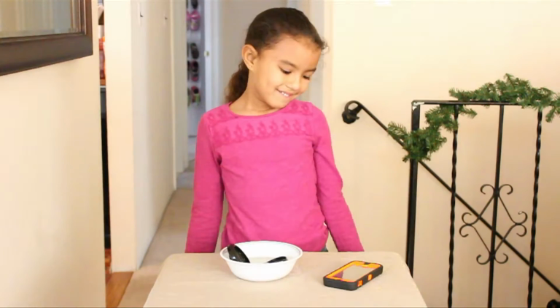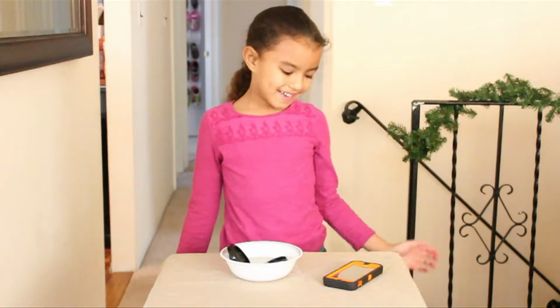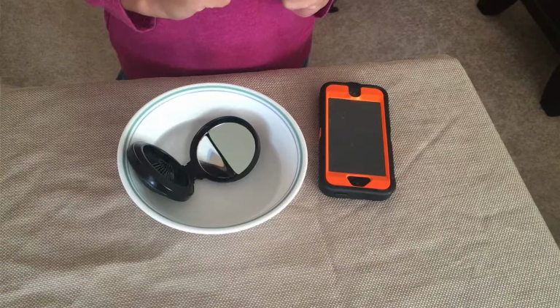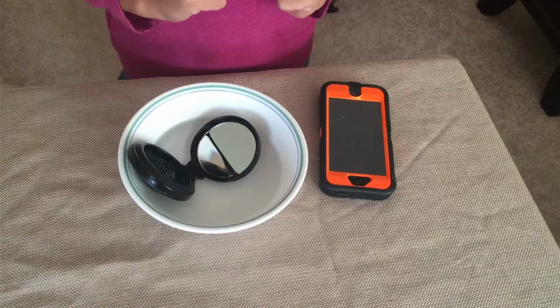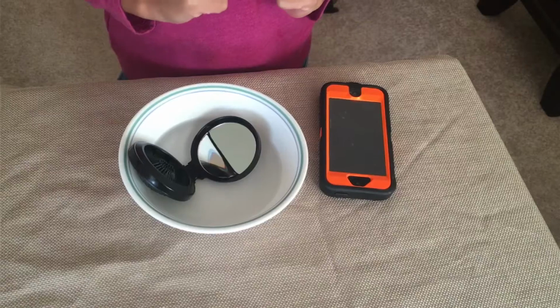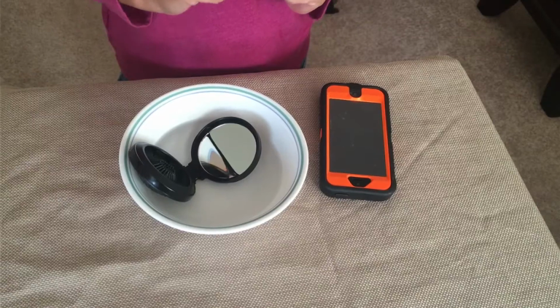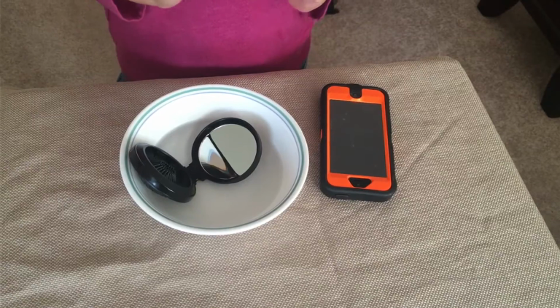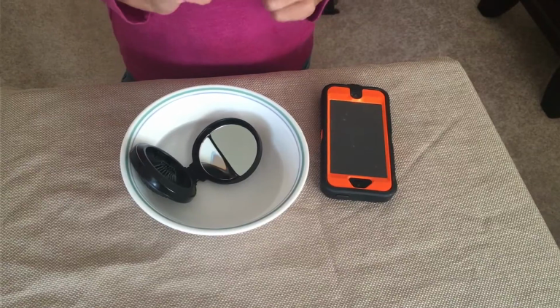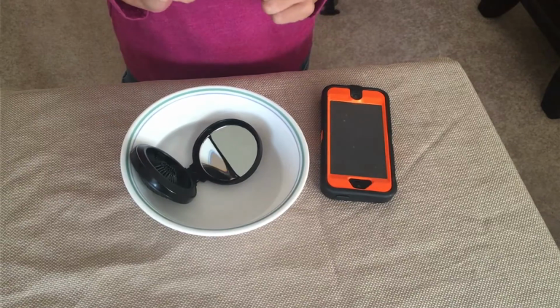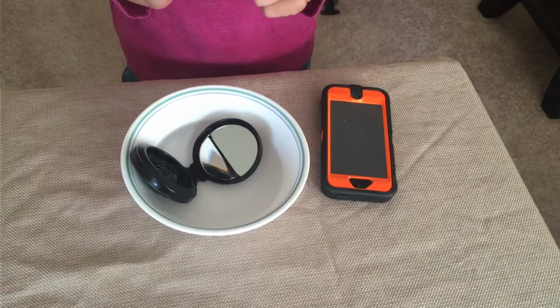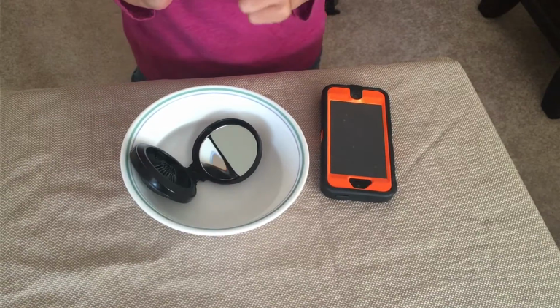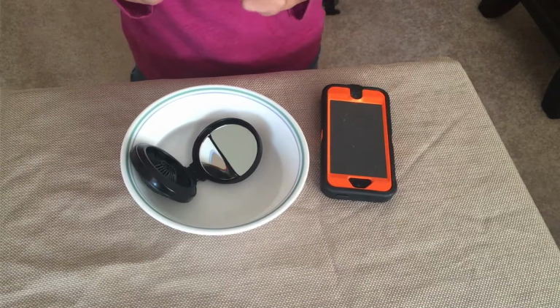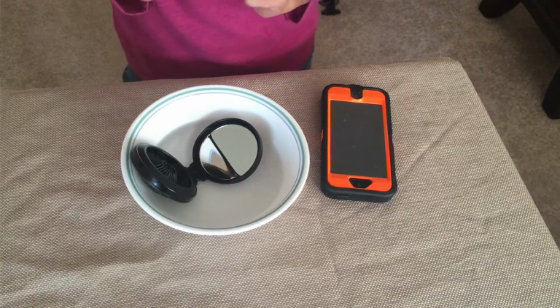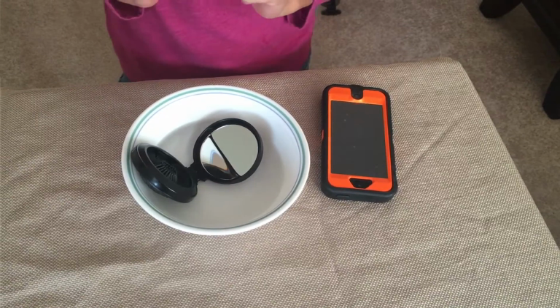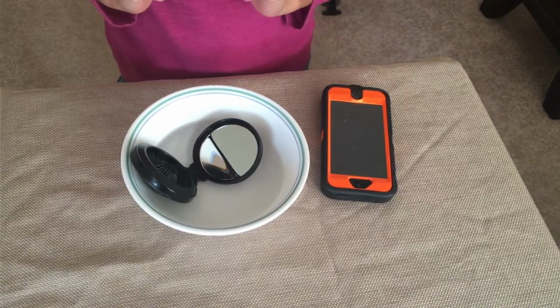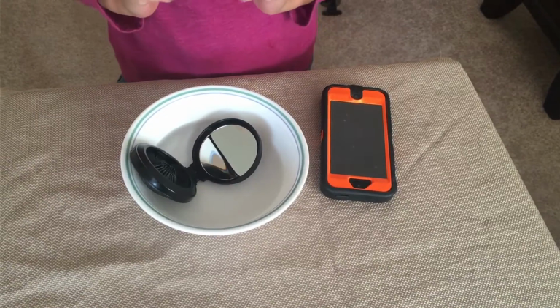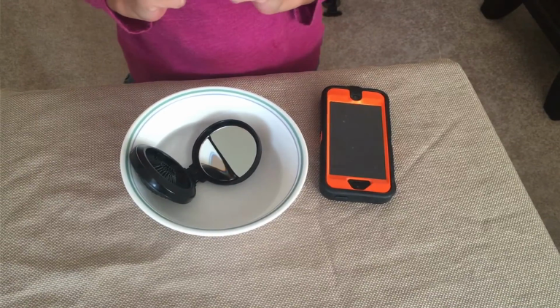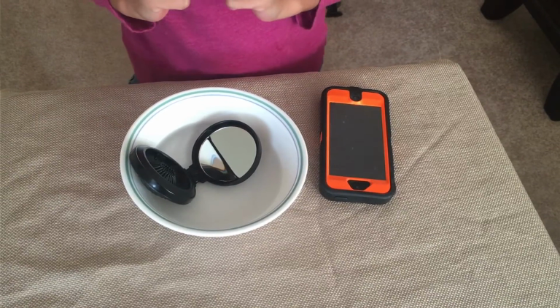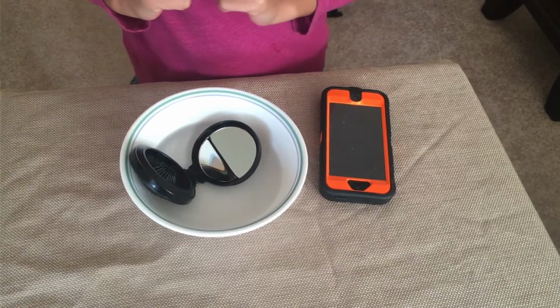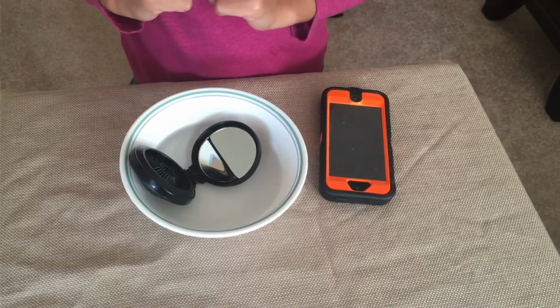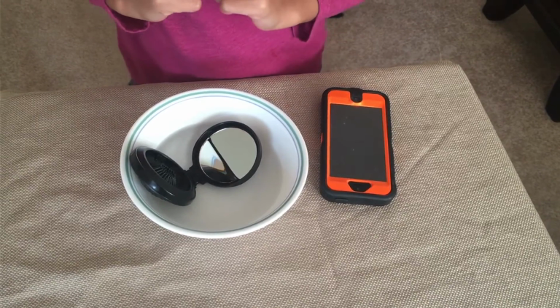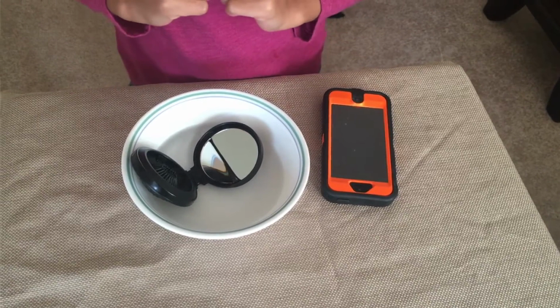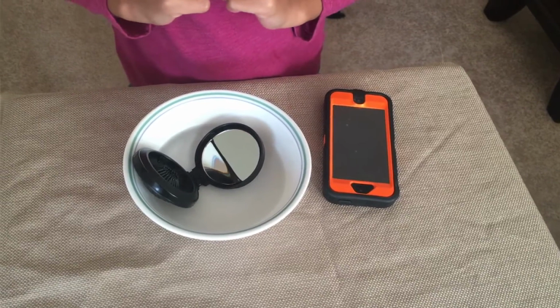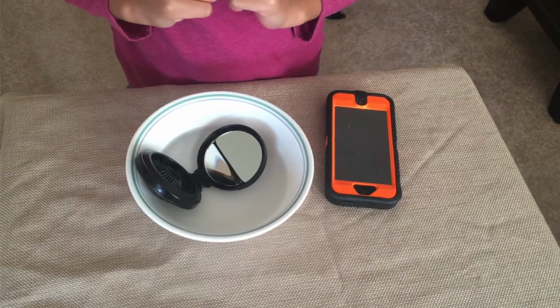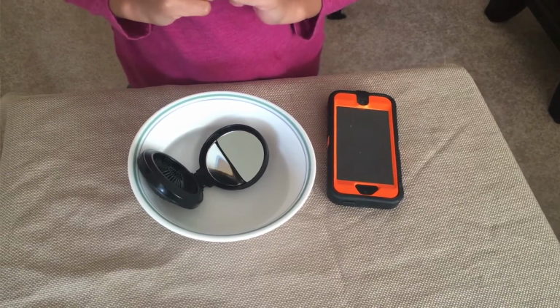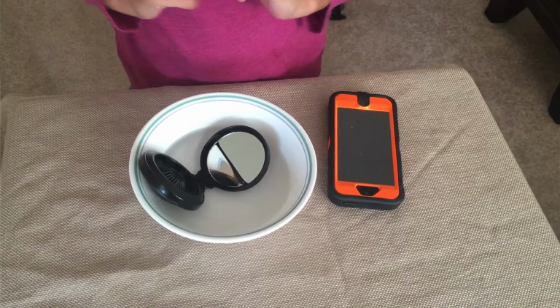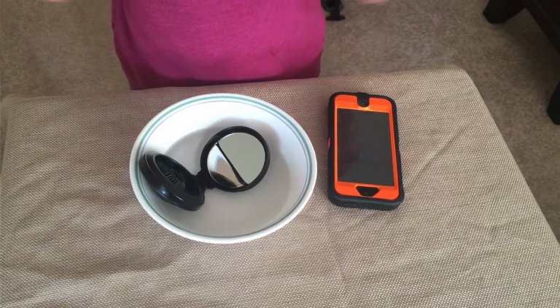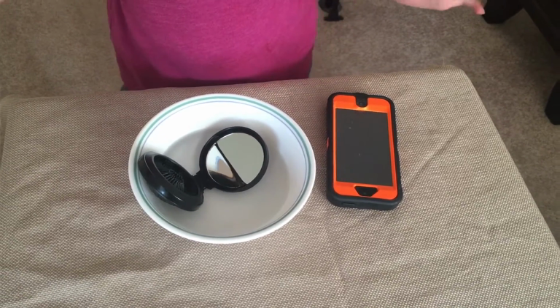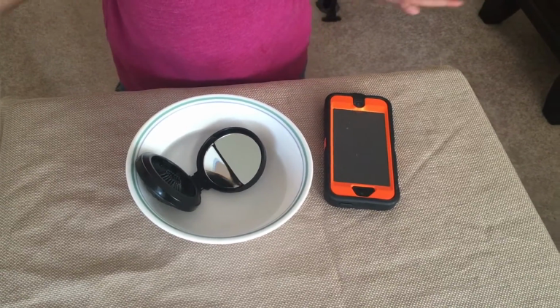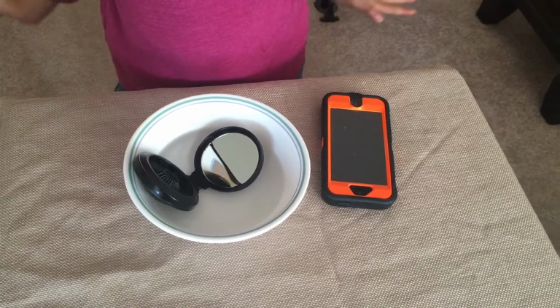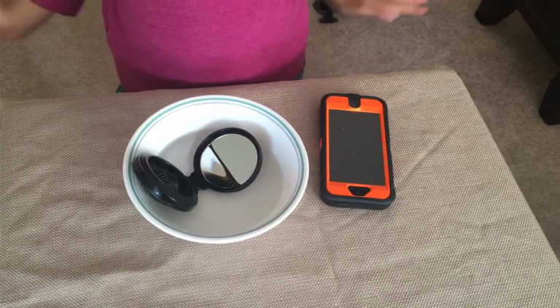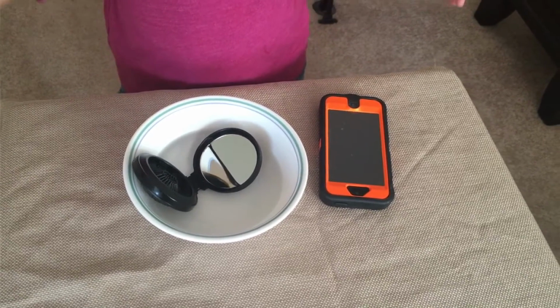We're going to need a phone, a bowl of water, and a mirror.